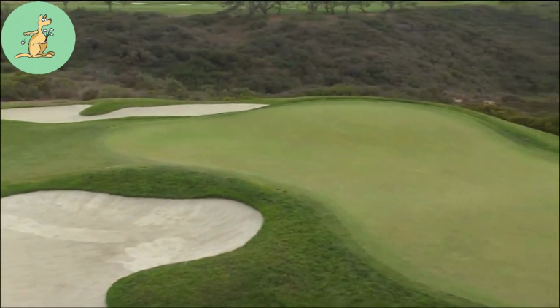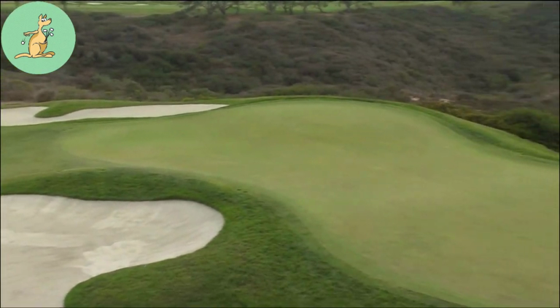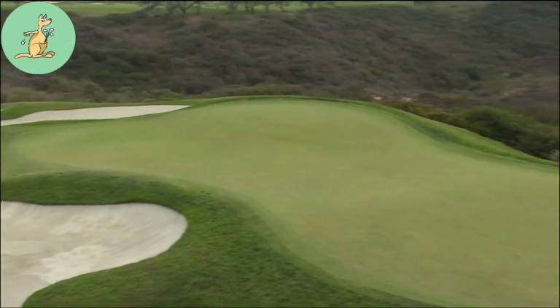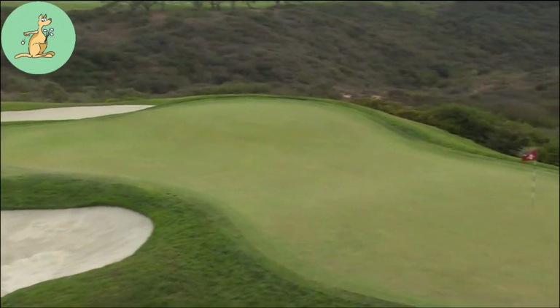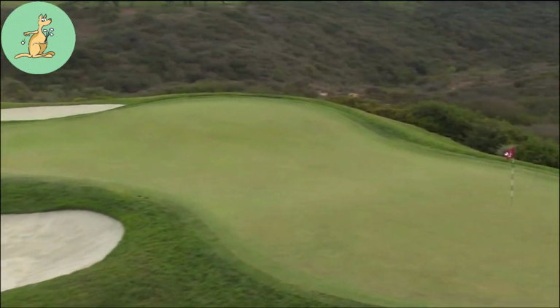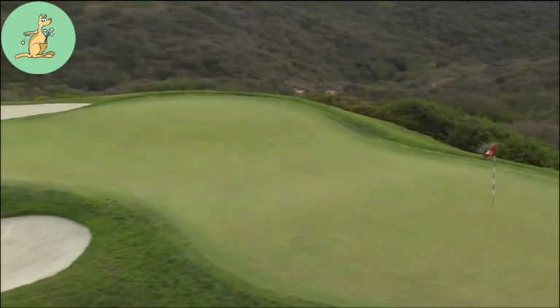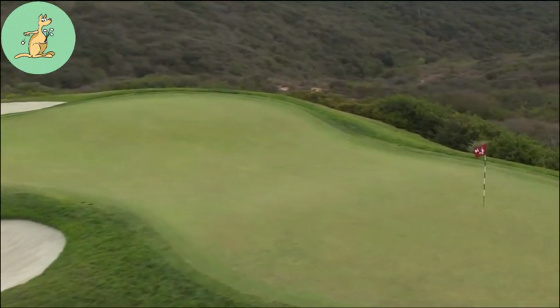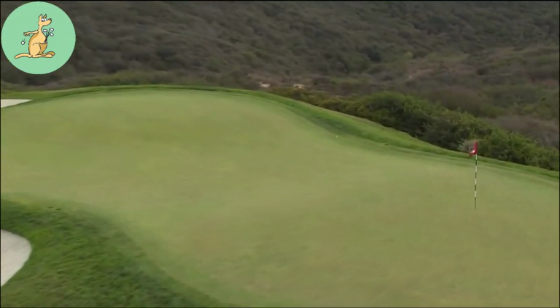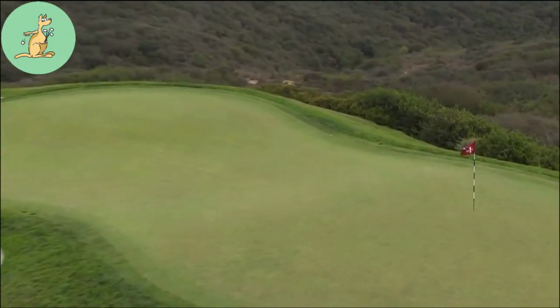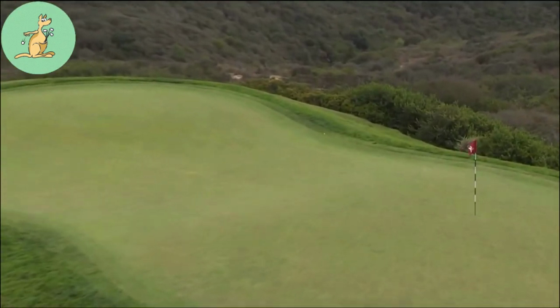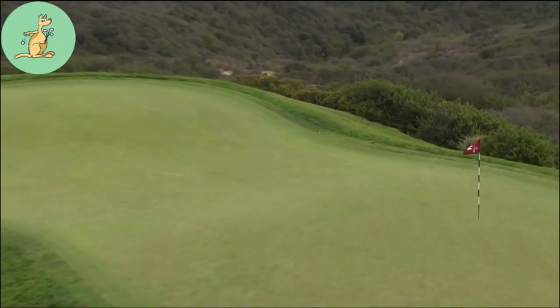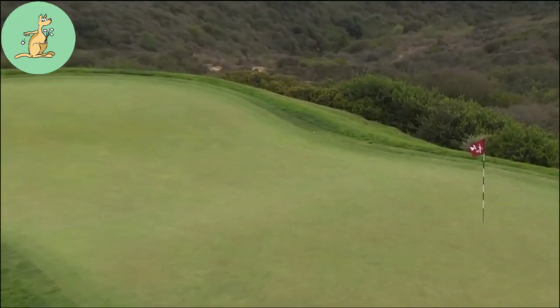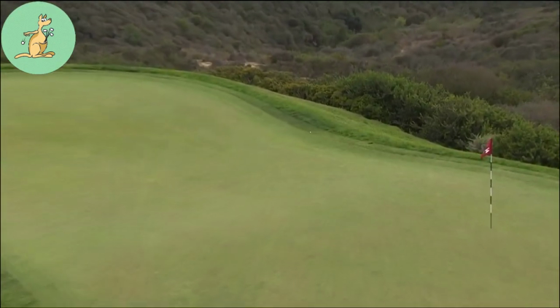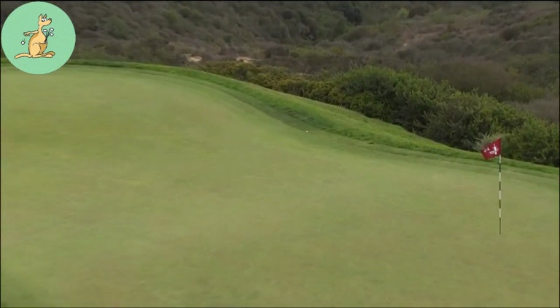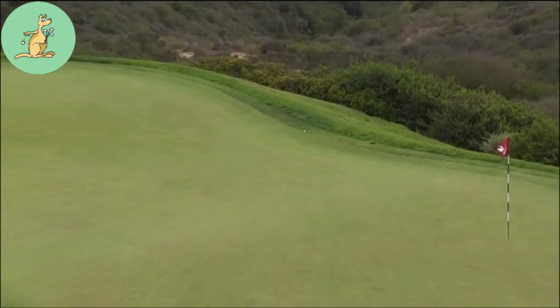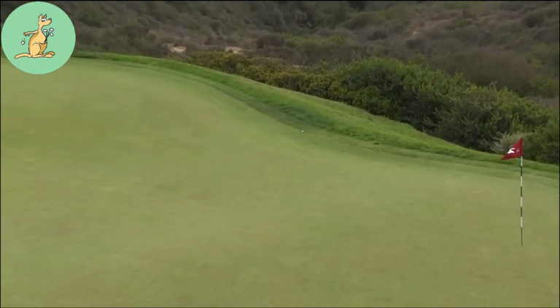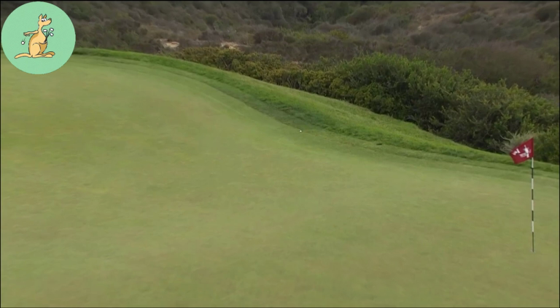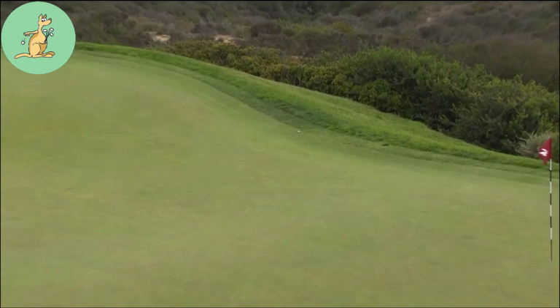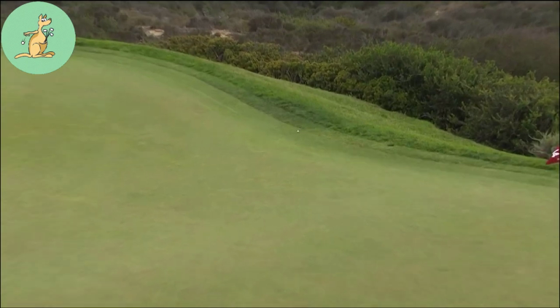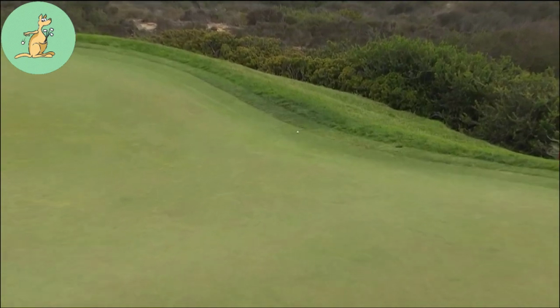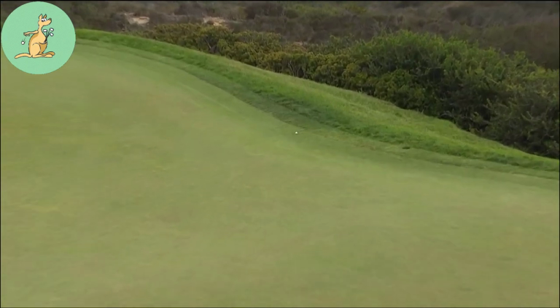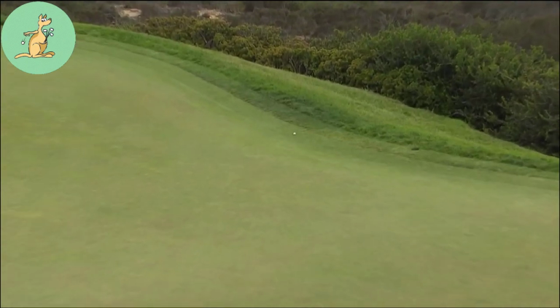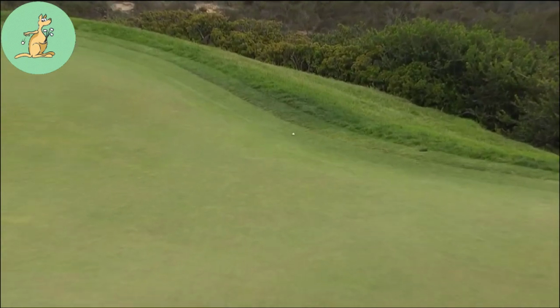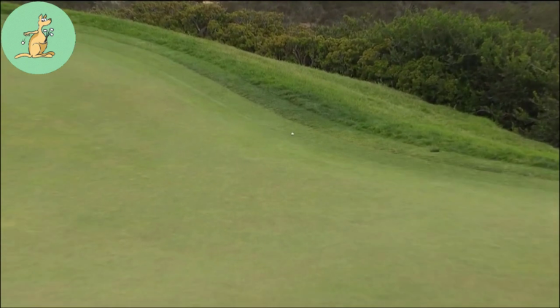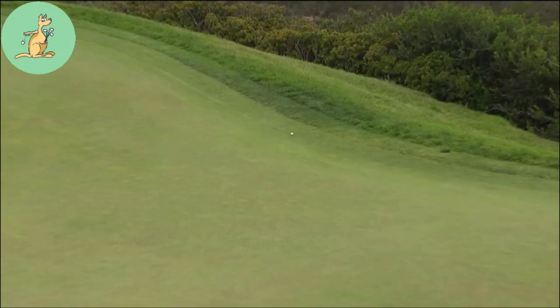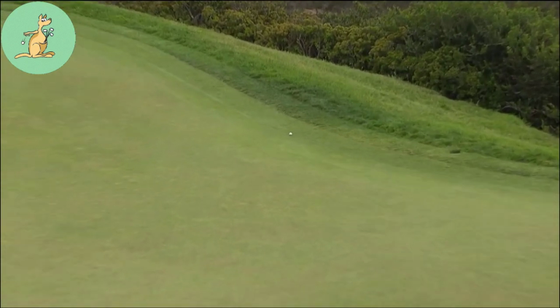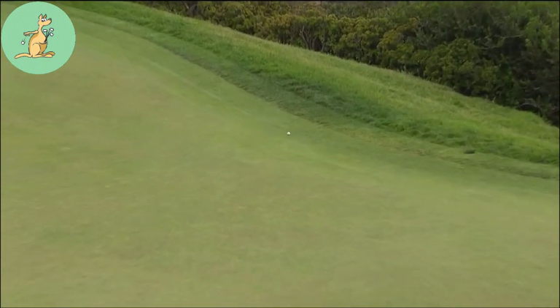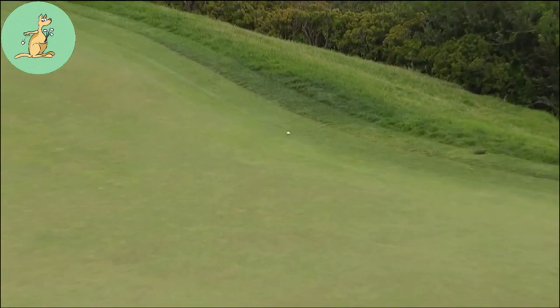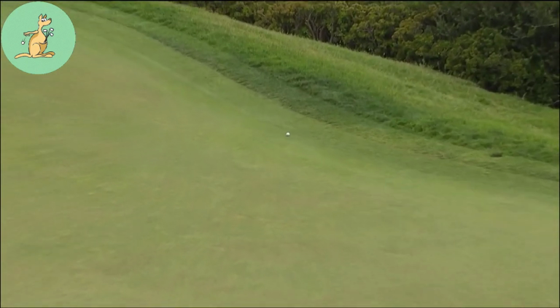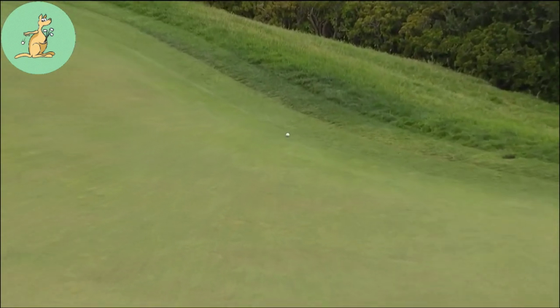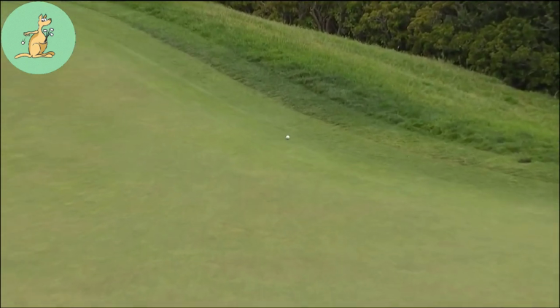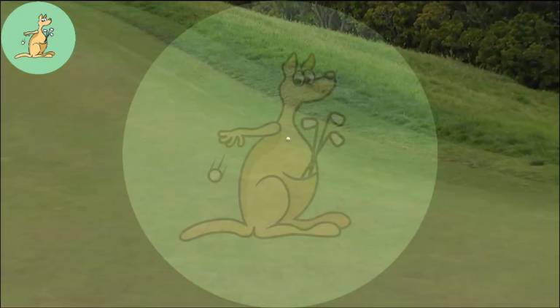Oh, good shot! And that has climbed up to the edge over there on the left side. That's a very good shot.